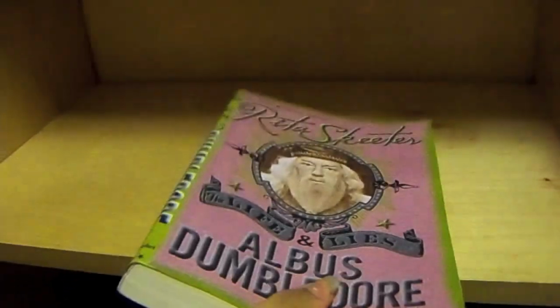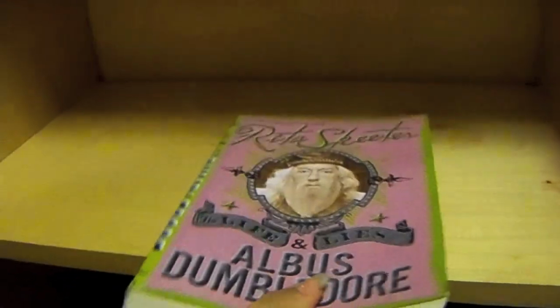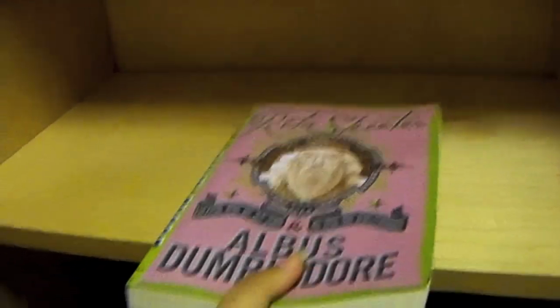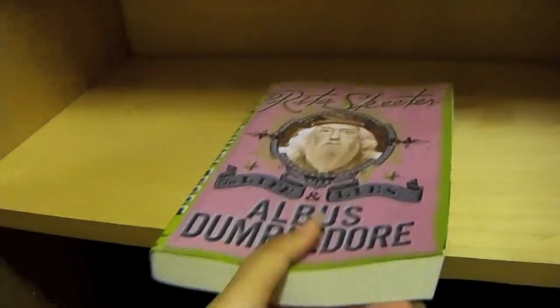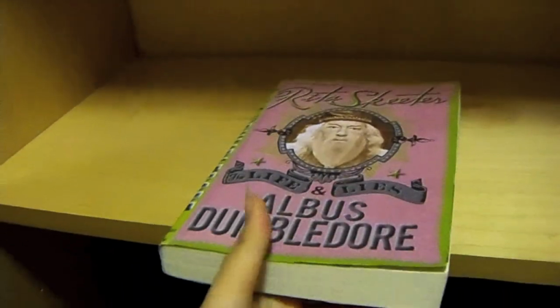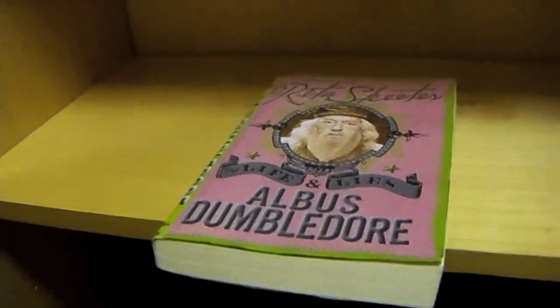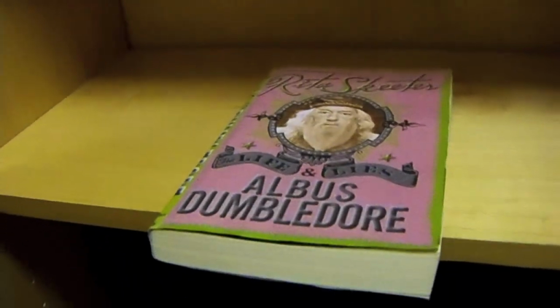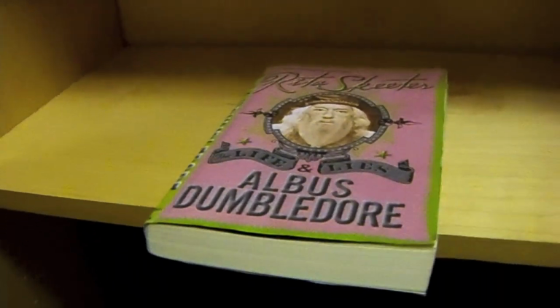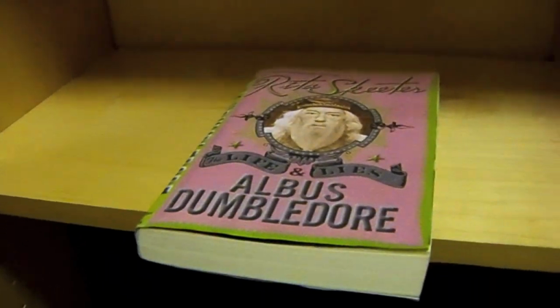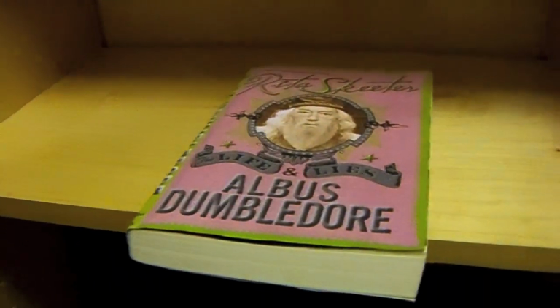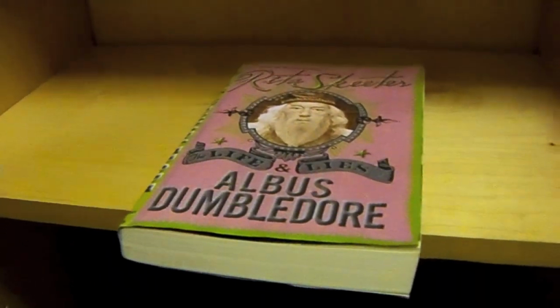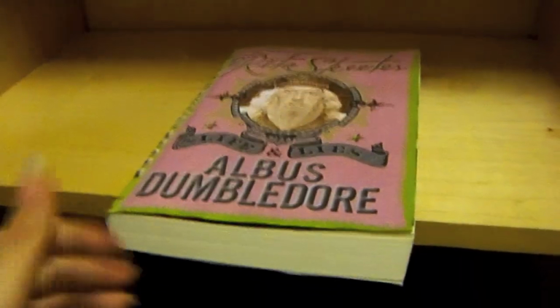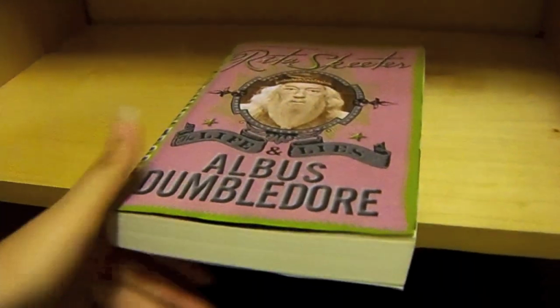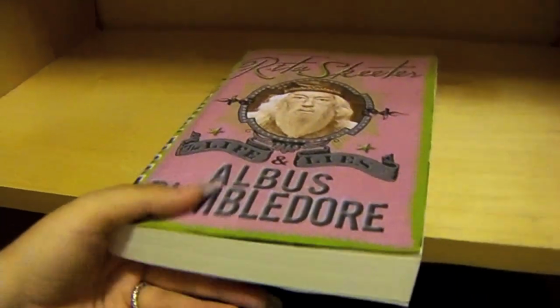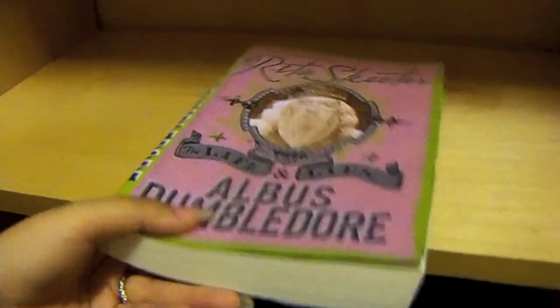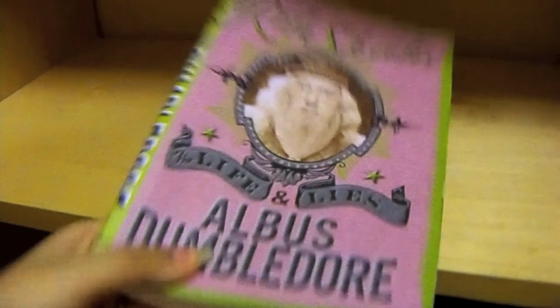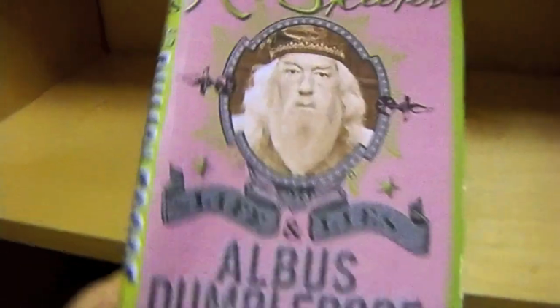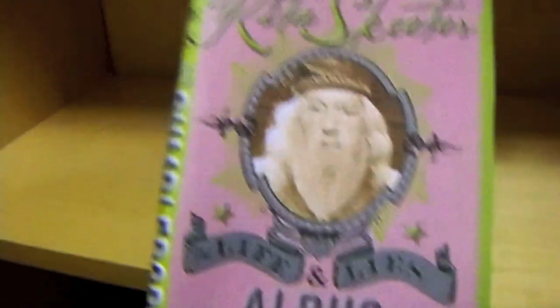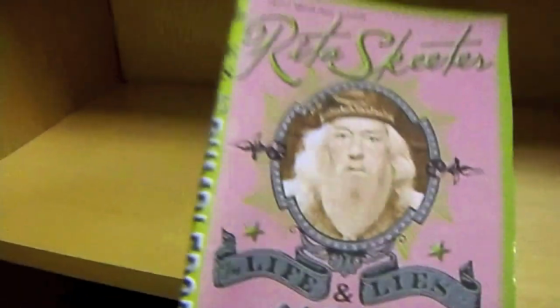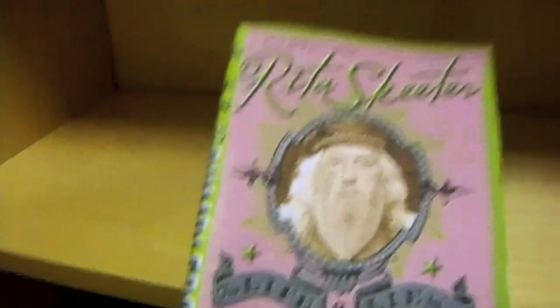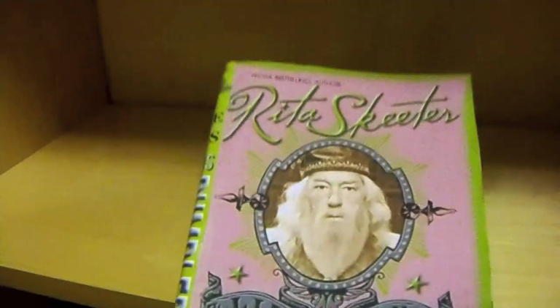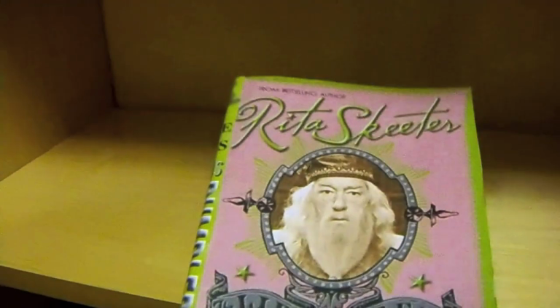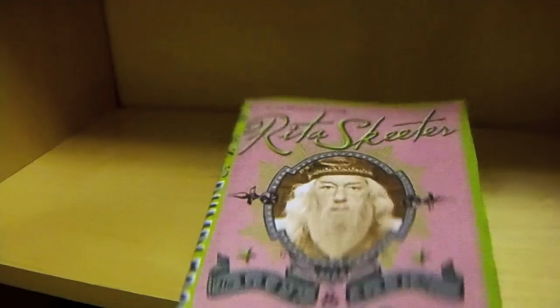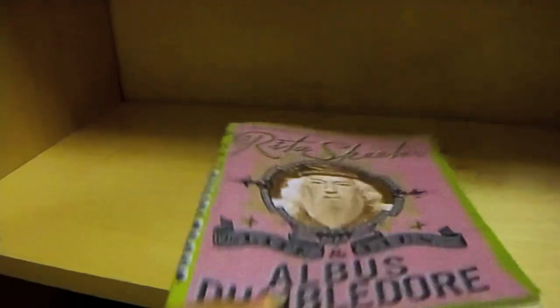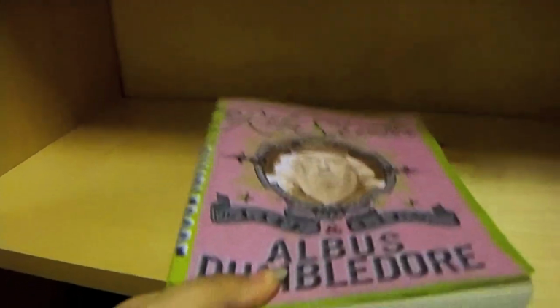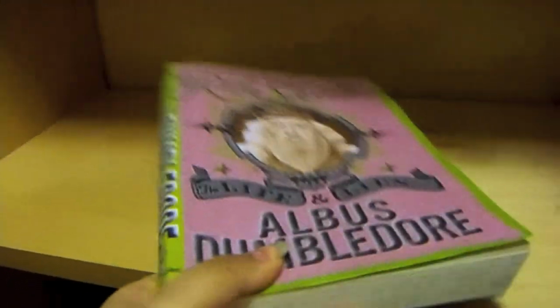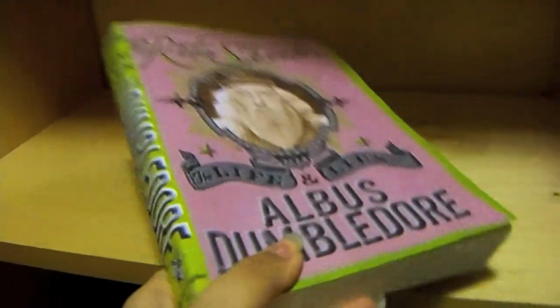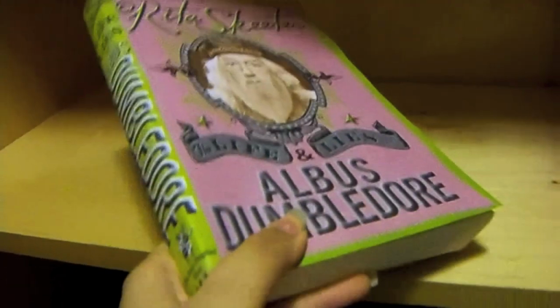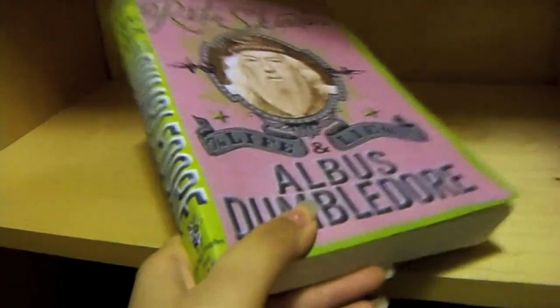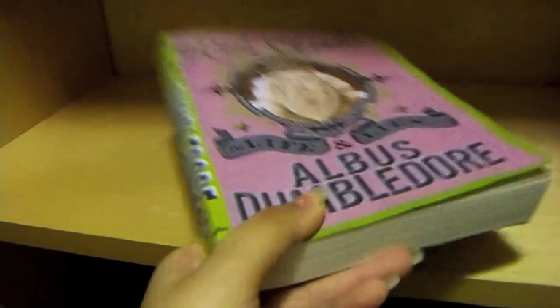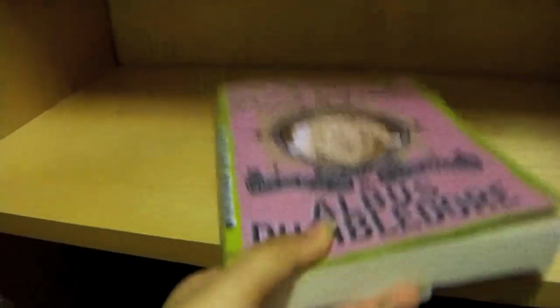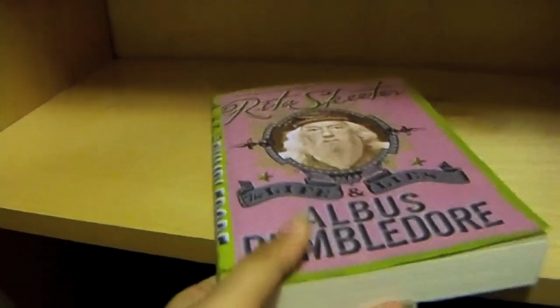Let me know what you guys think about my homemade prop. Thanks for watching.